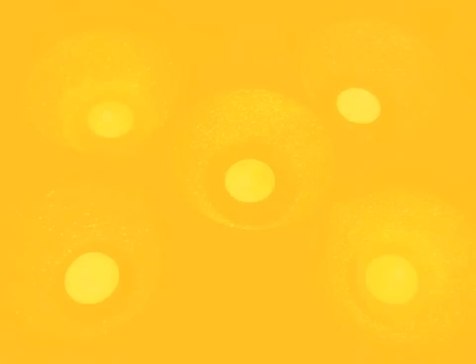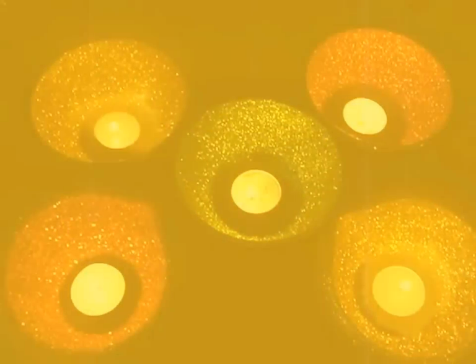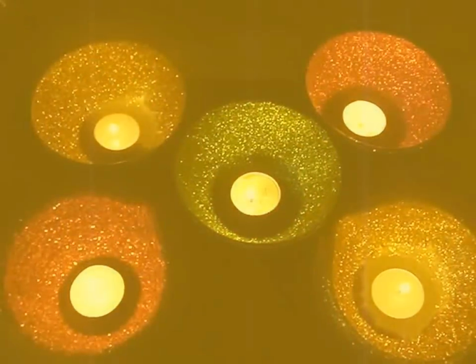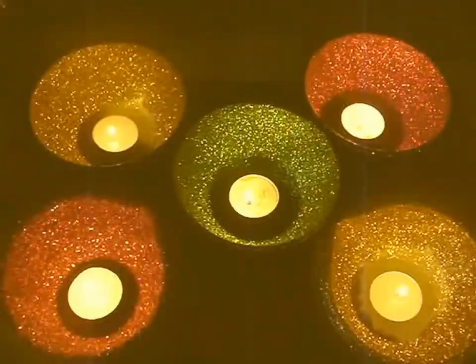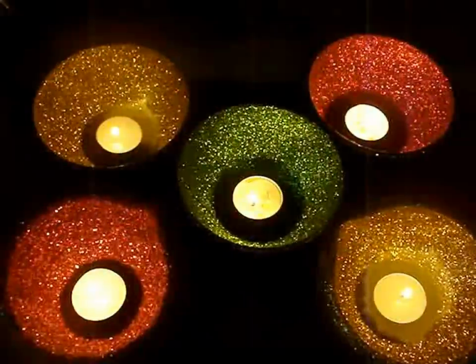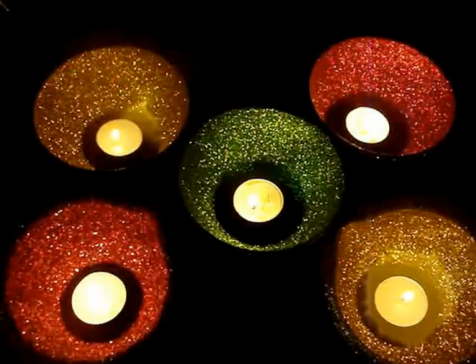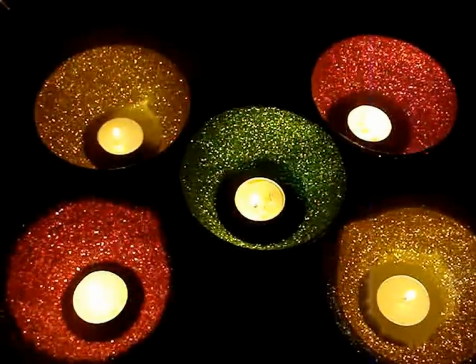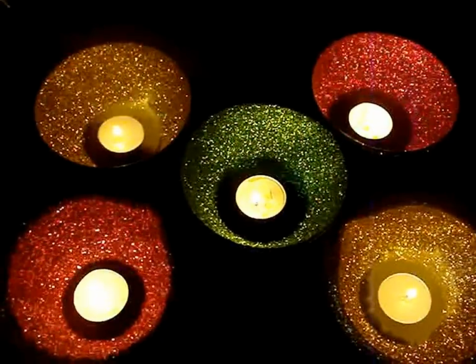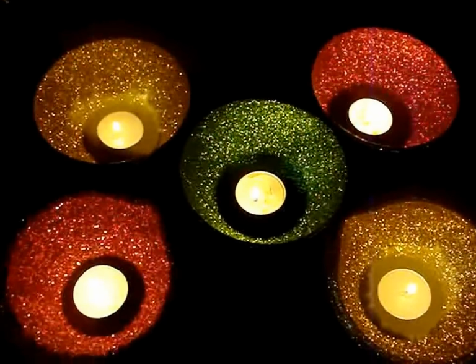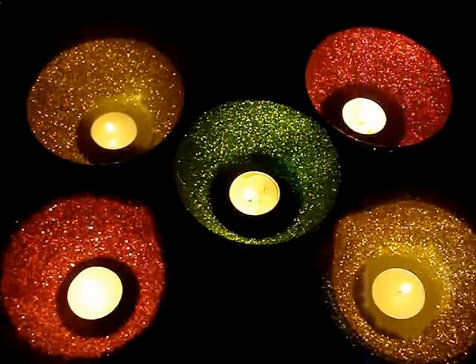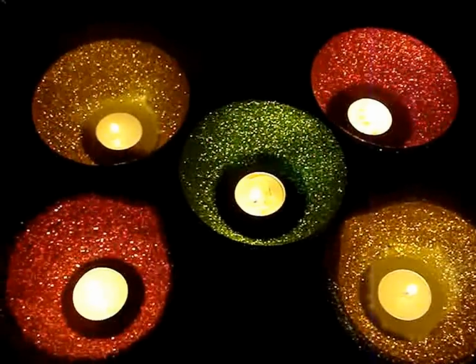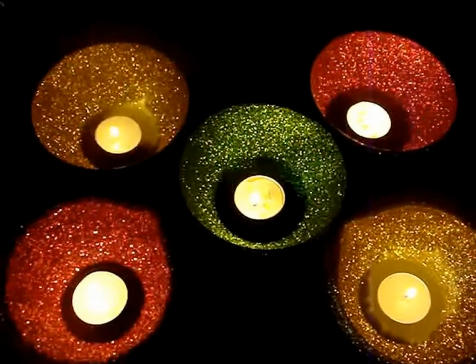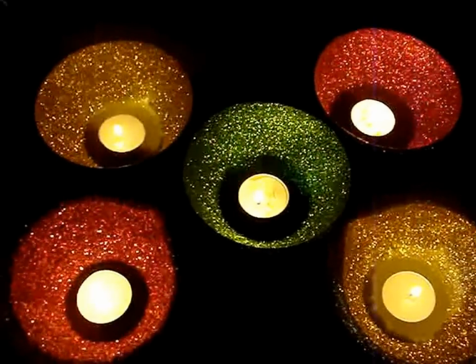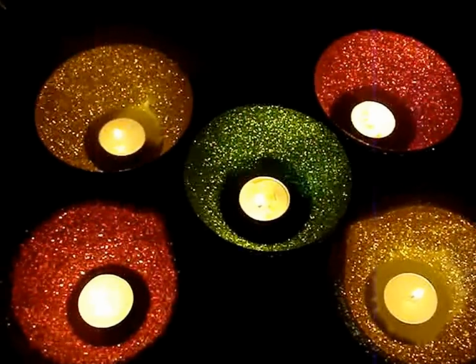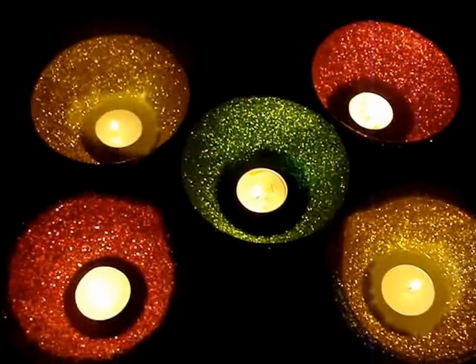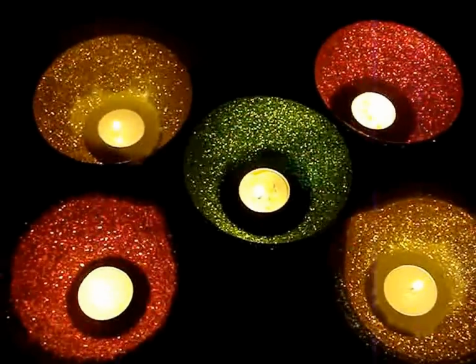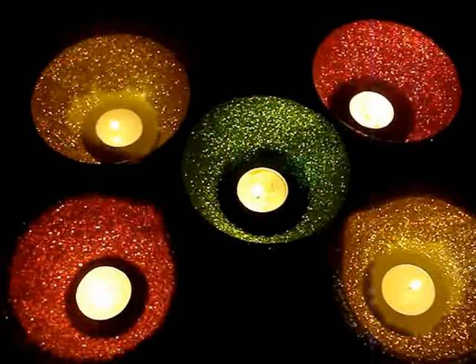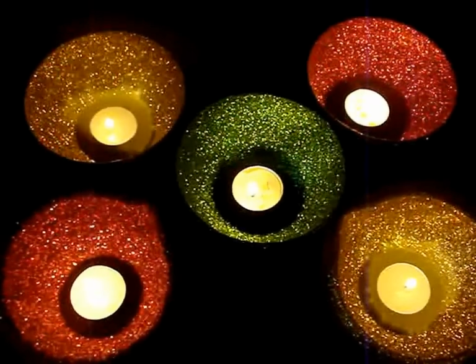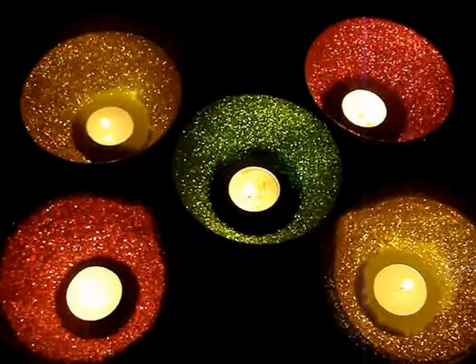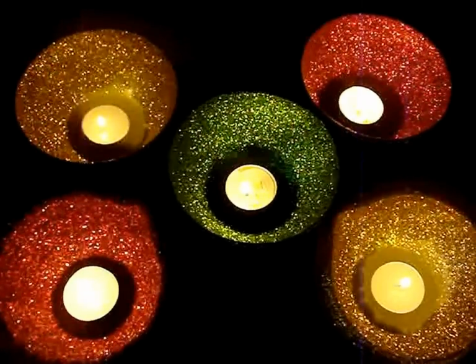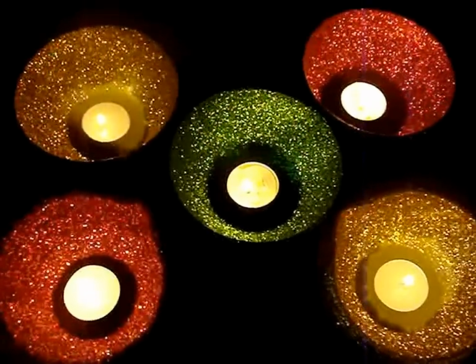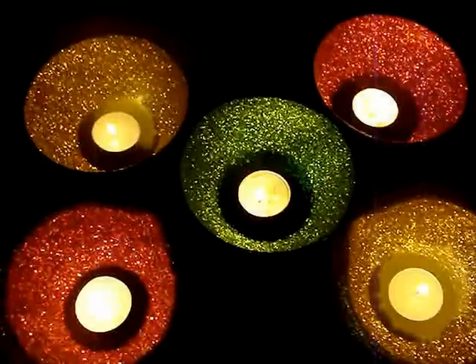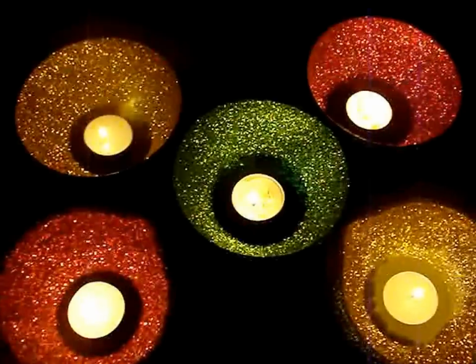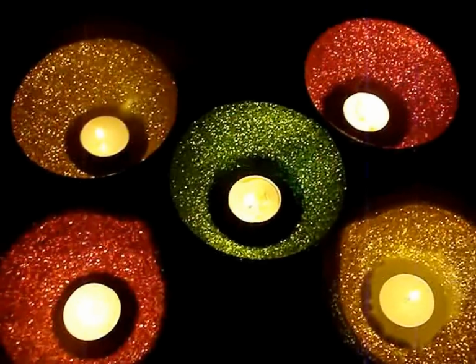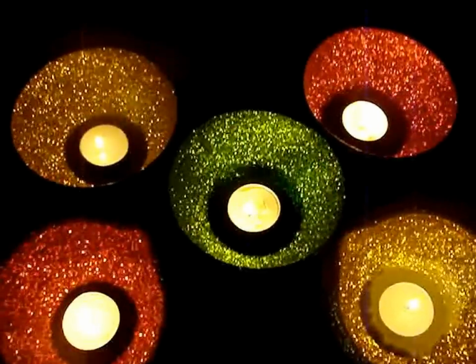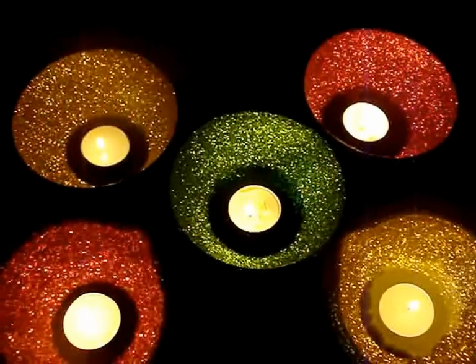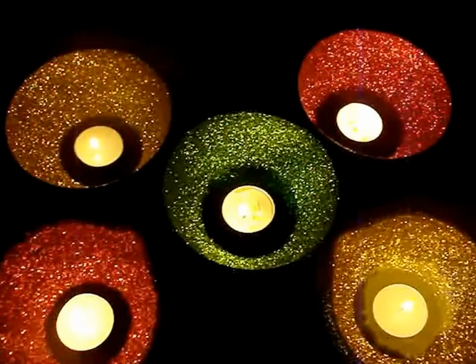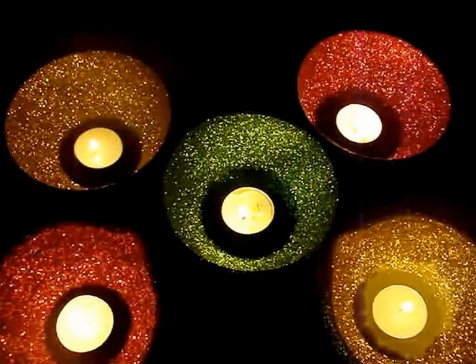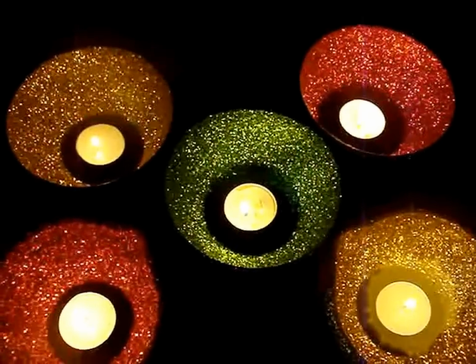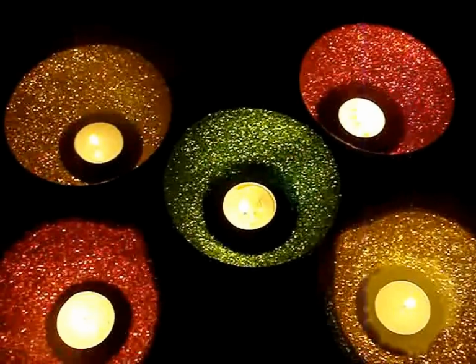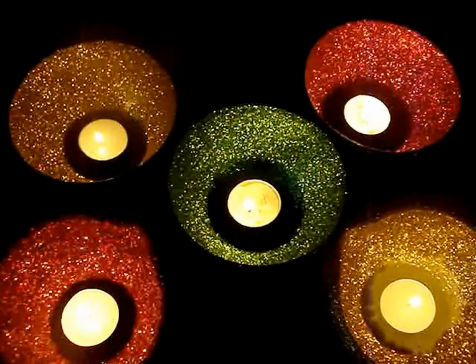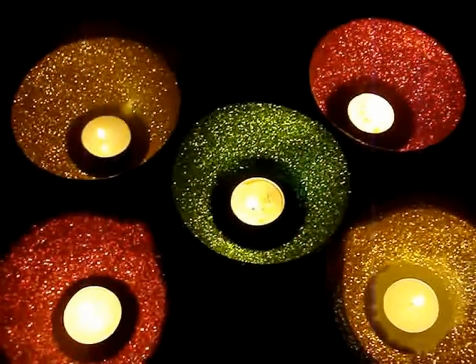Hi! Today we are going to learn how to make these glittery bowls — a lovely addition to any festival.